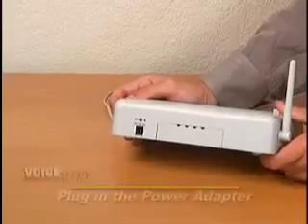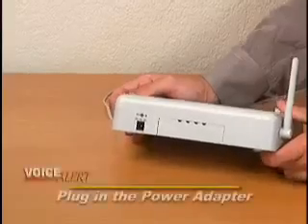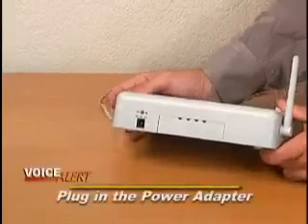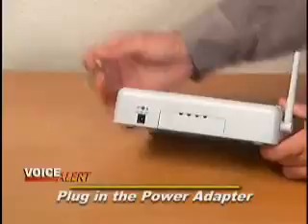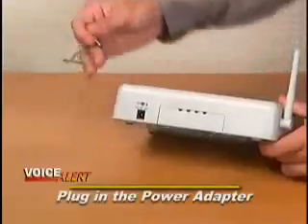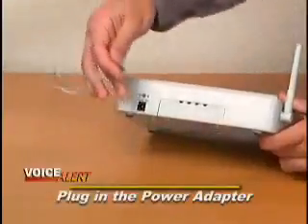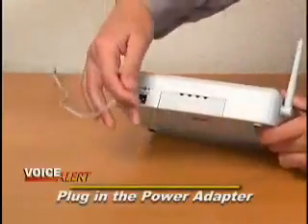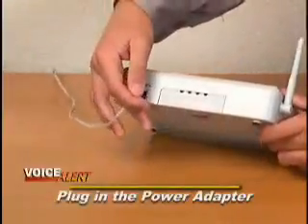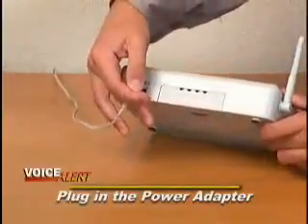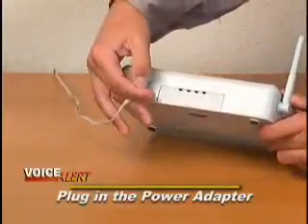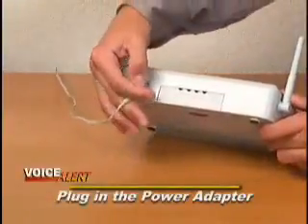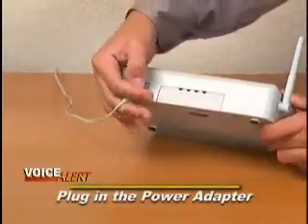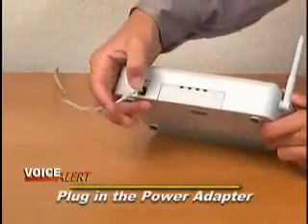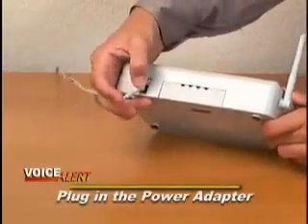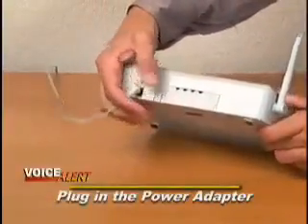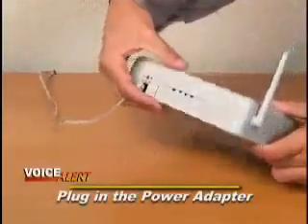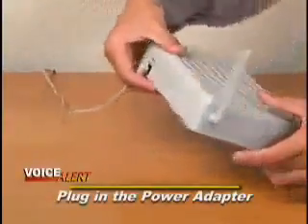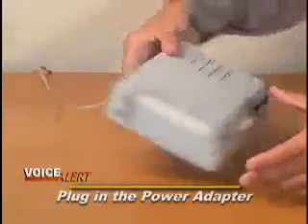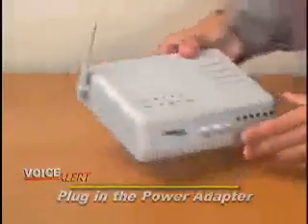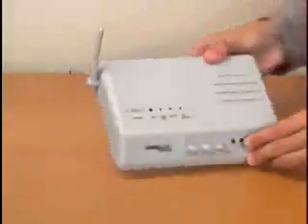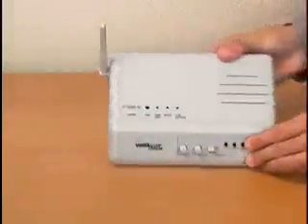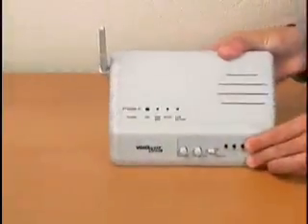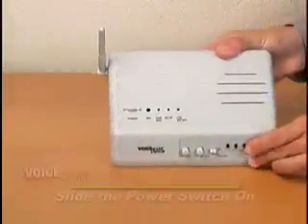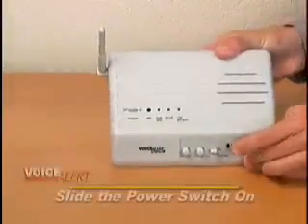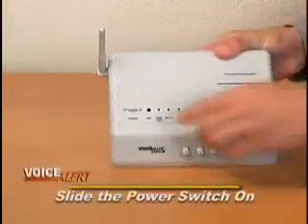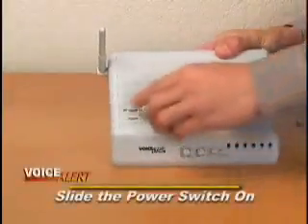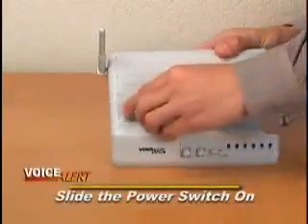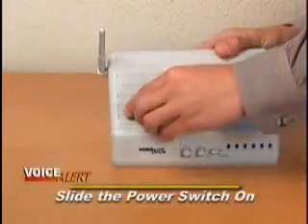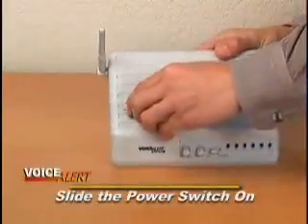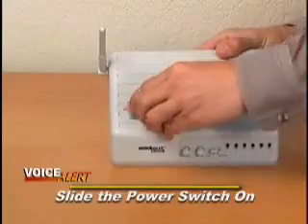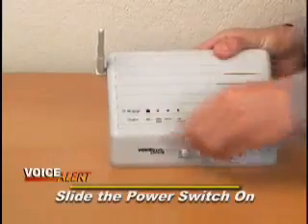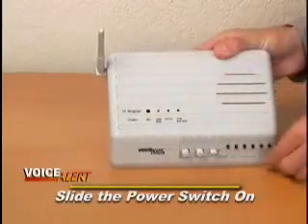Setup is easy. Just plug the power adapter into the back of the receiver speaker, then slide the power switch to on.